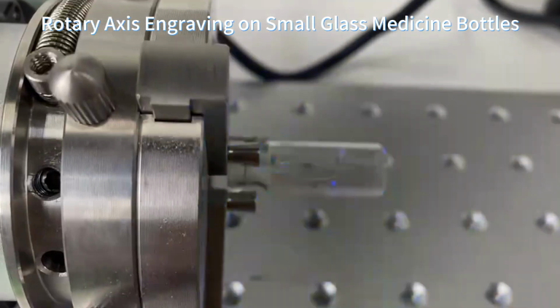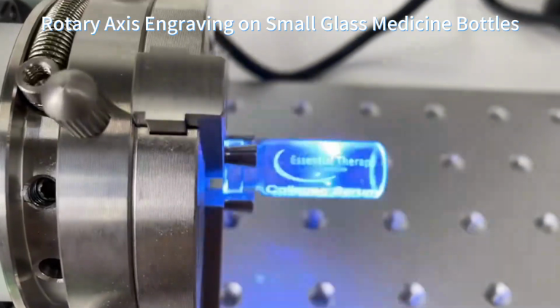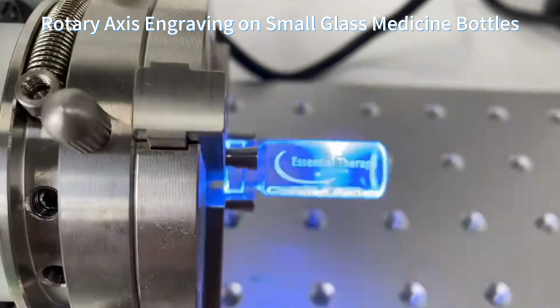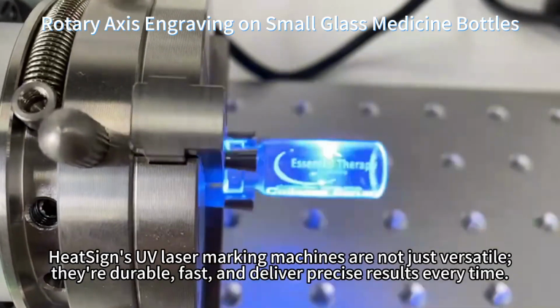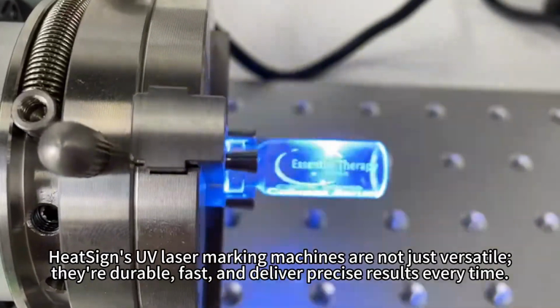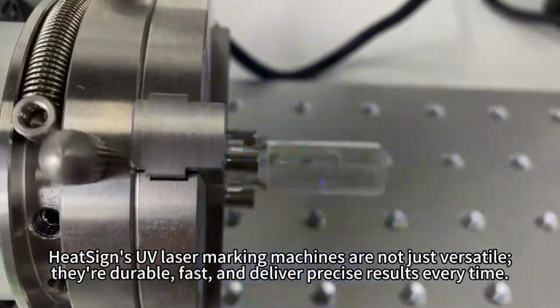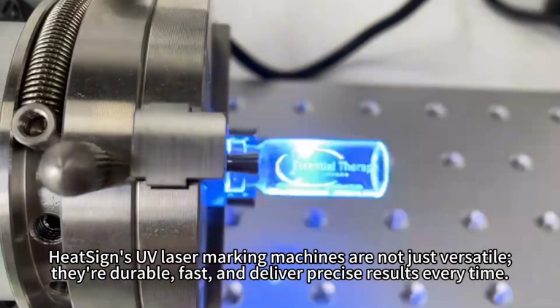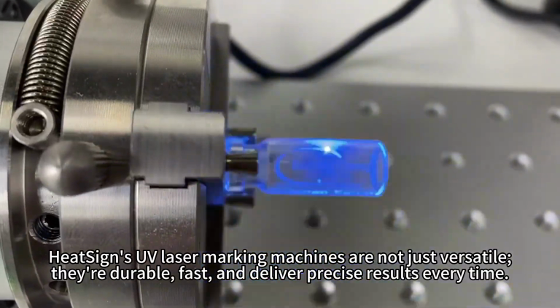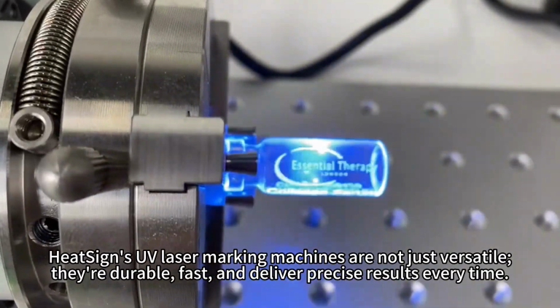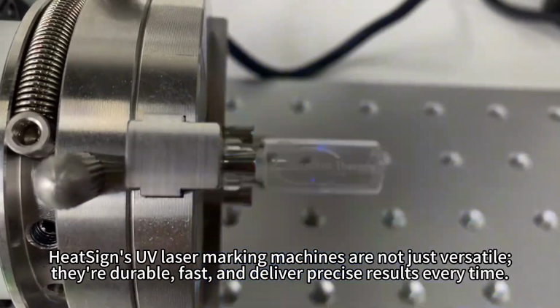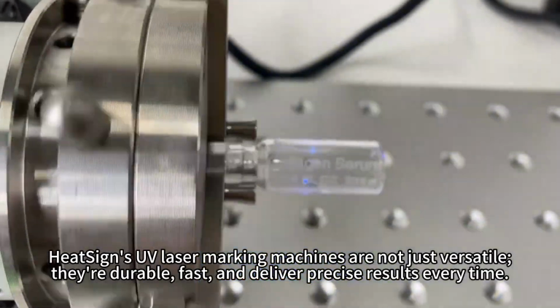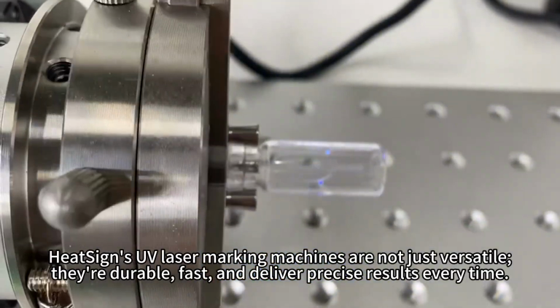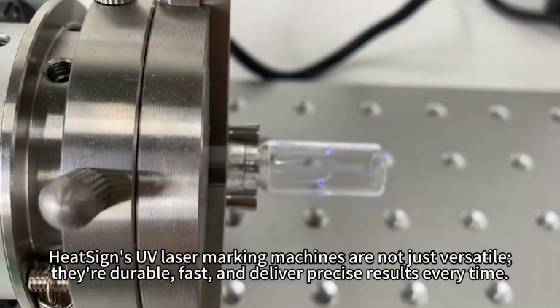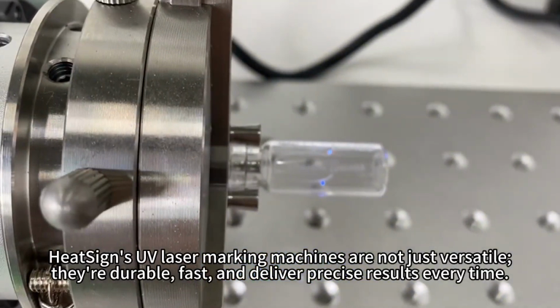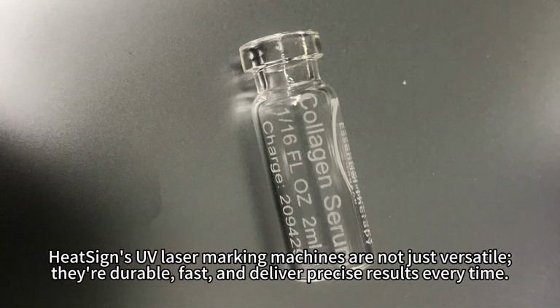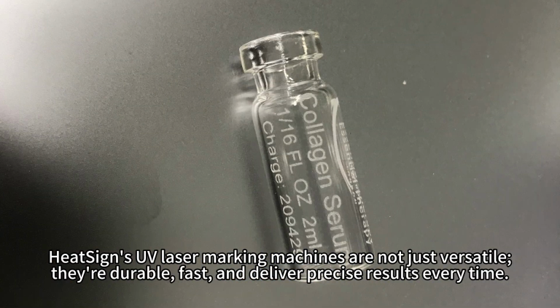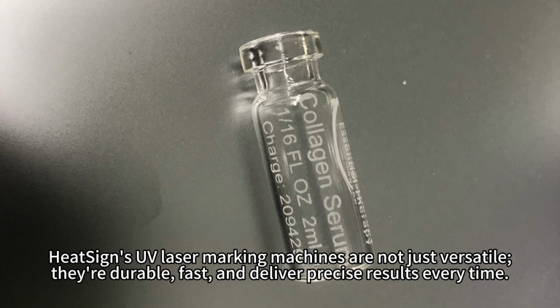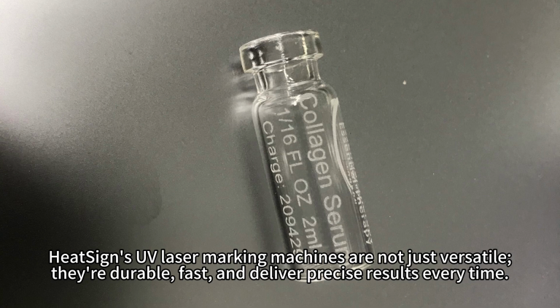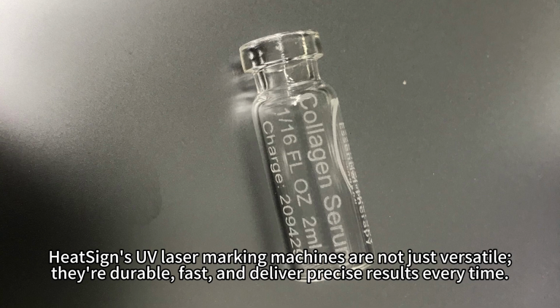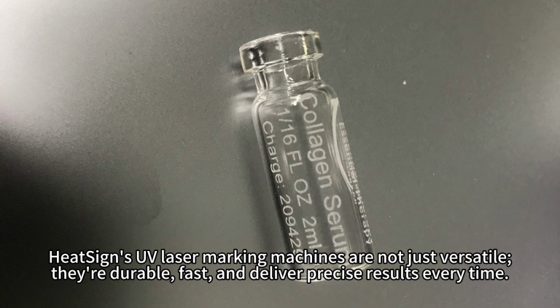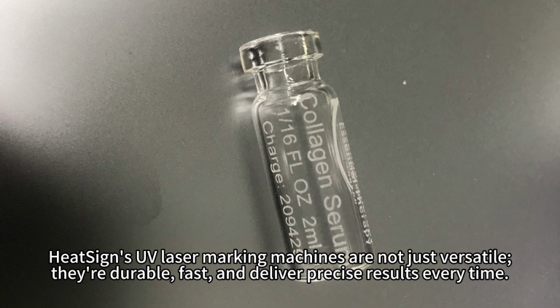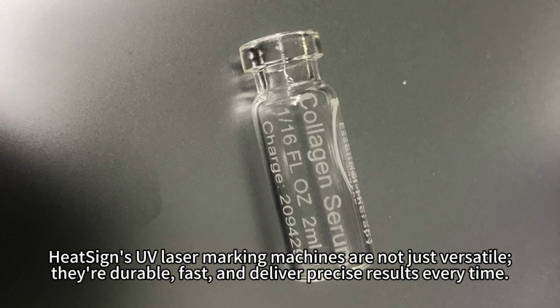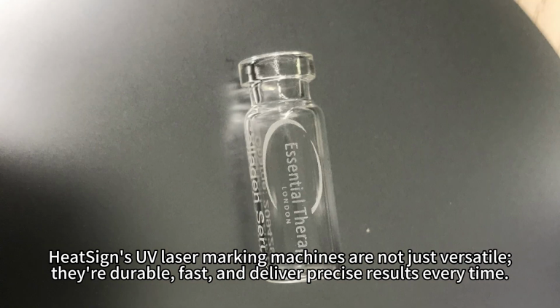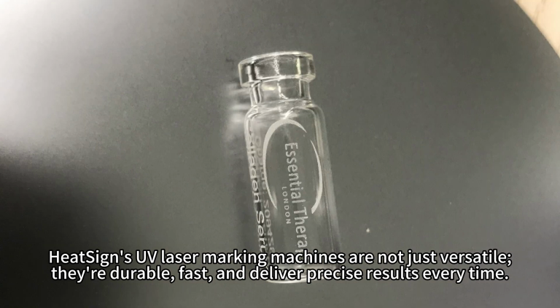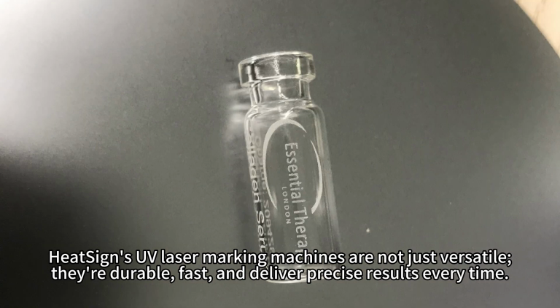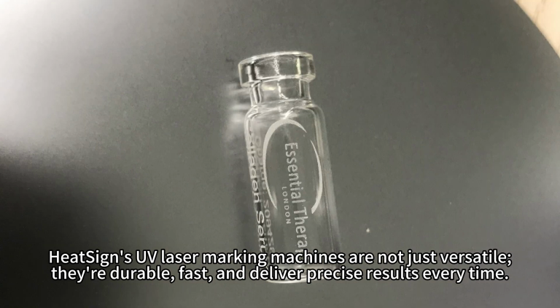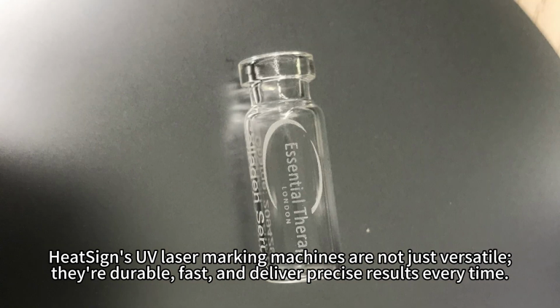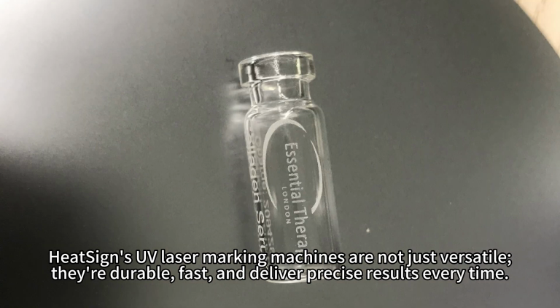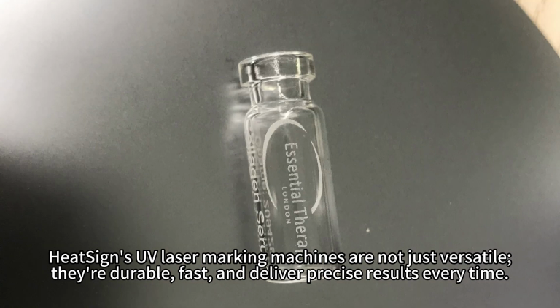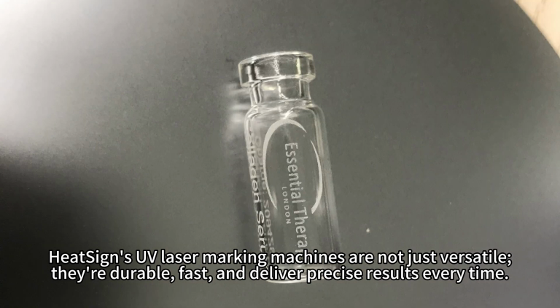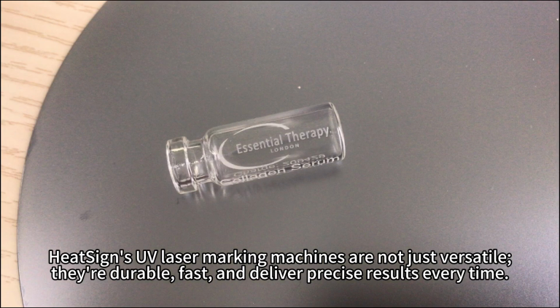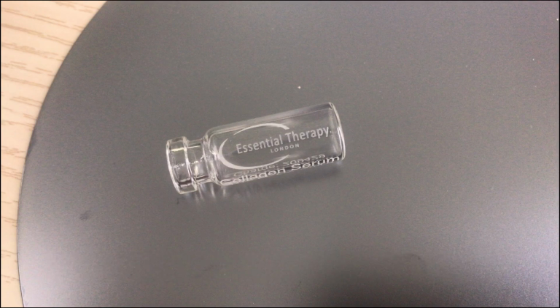HeatSign SUV laser marking machines are not just versatile — they are durable, fast, and deliver precise results every time.